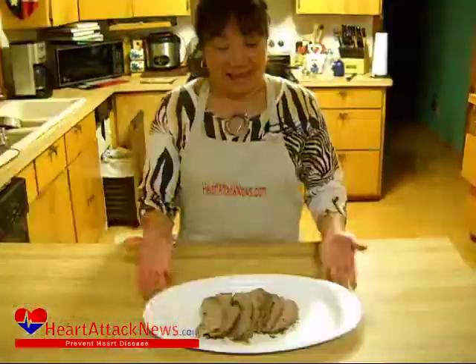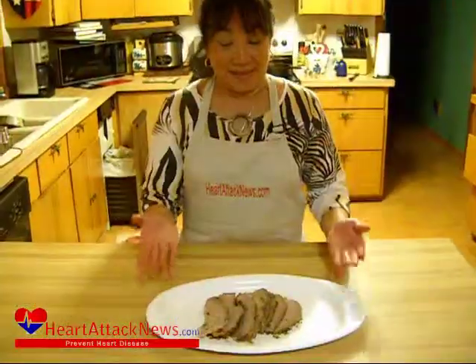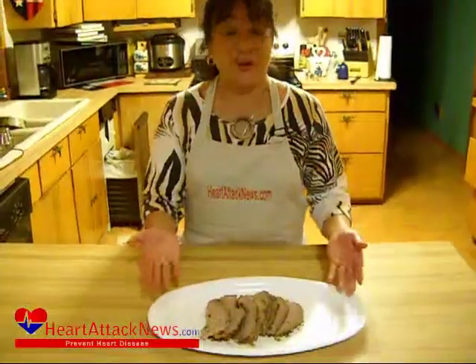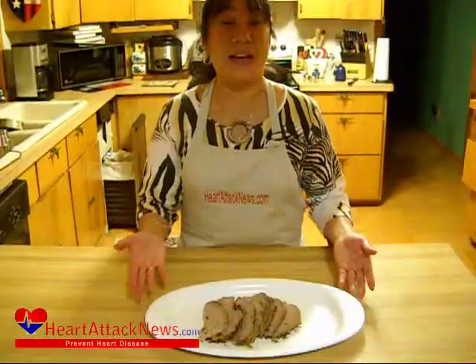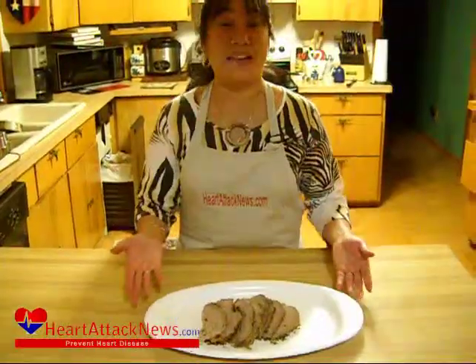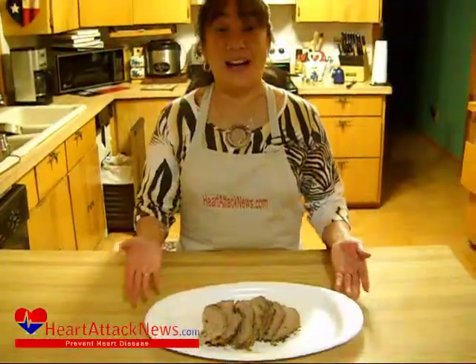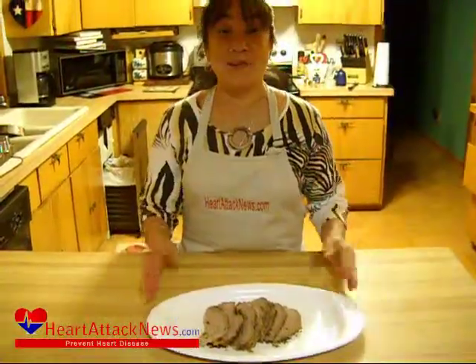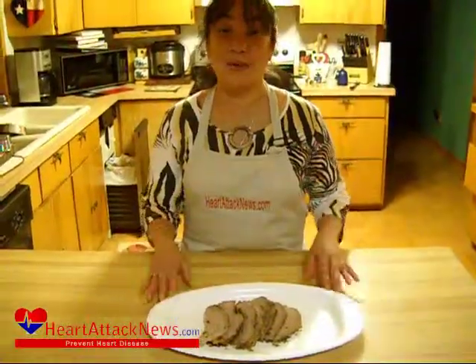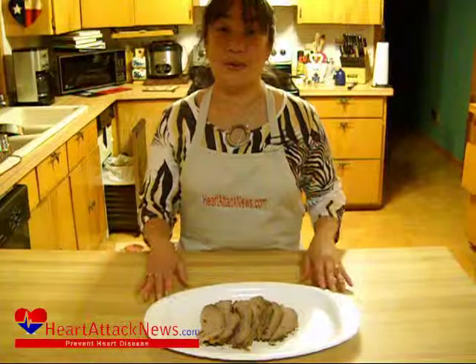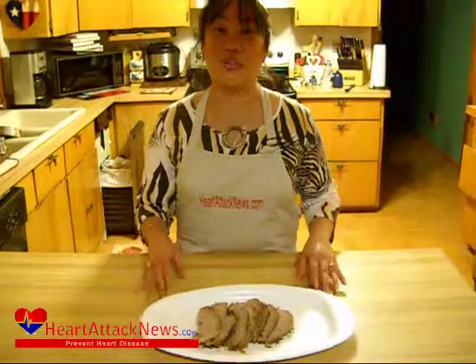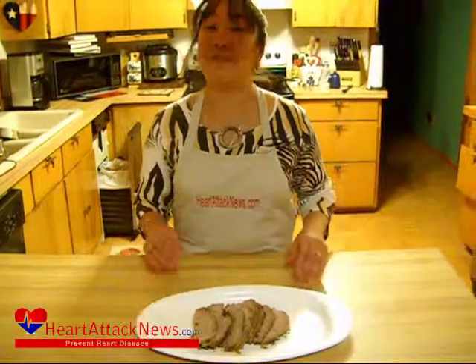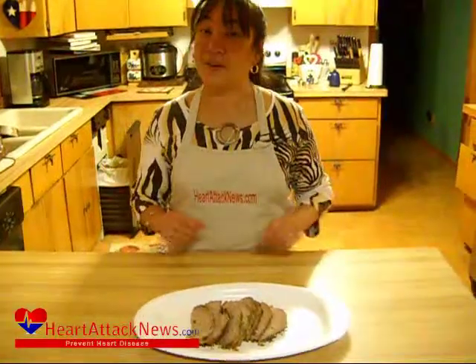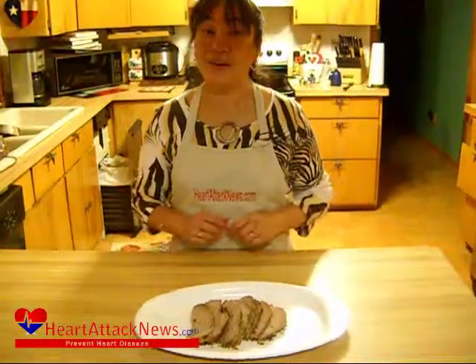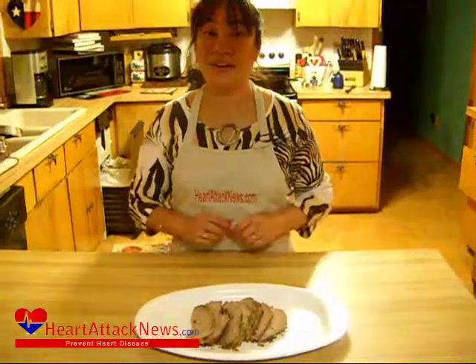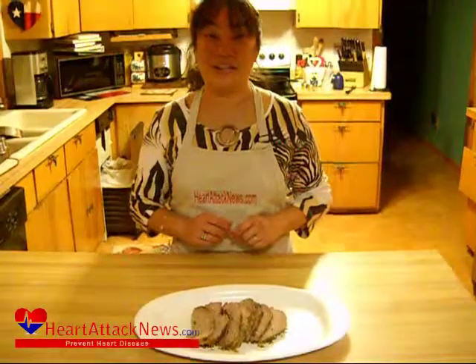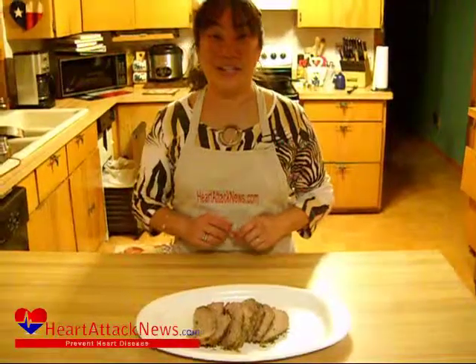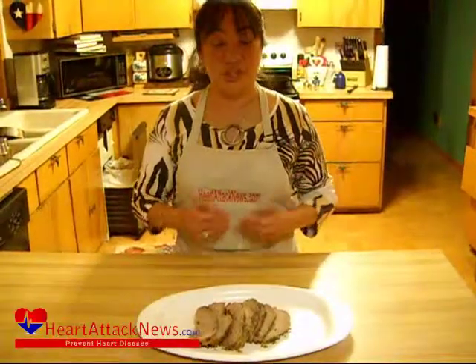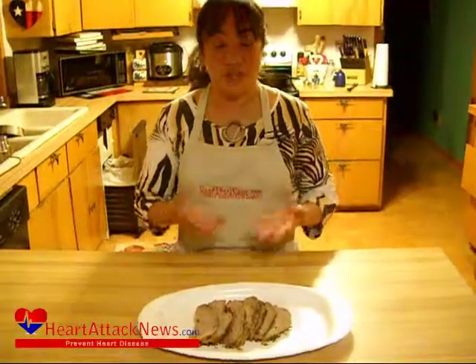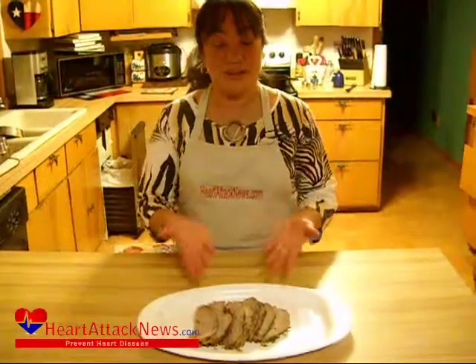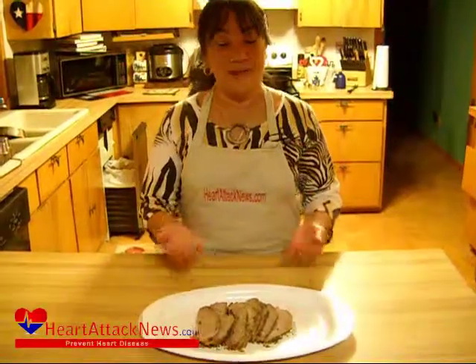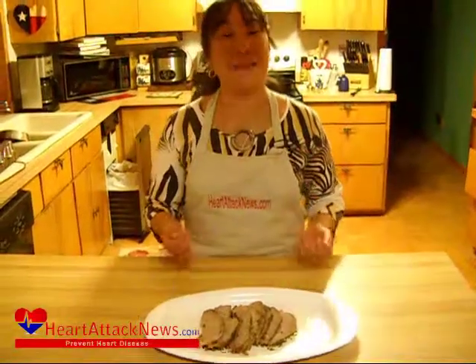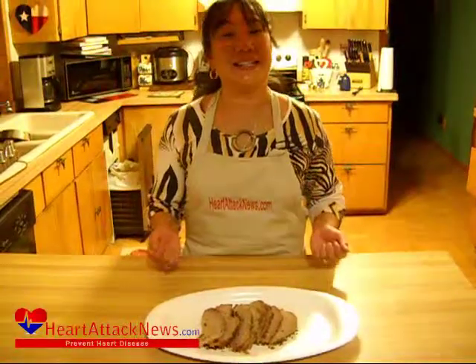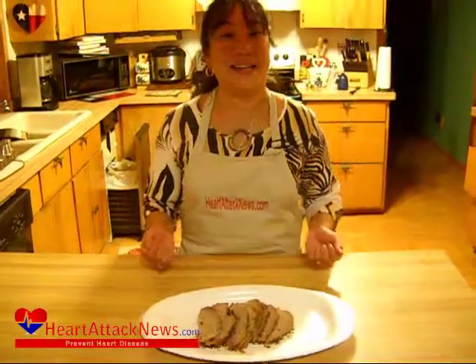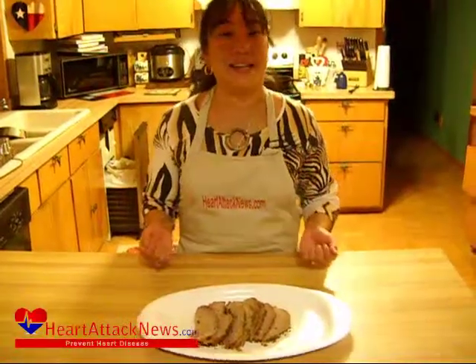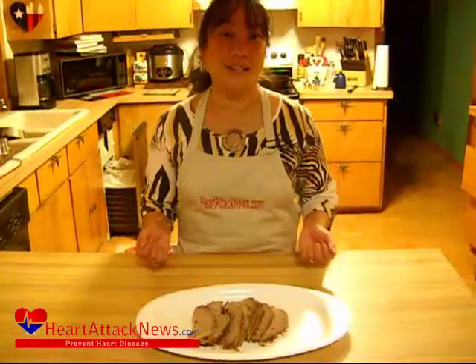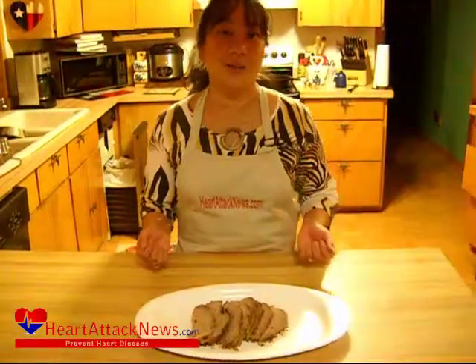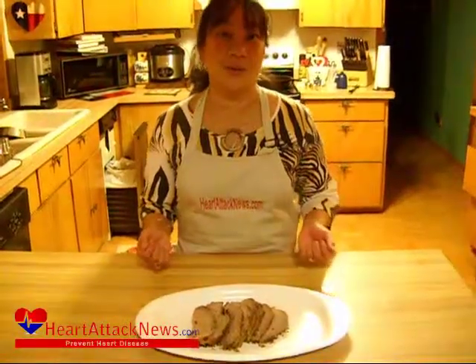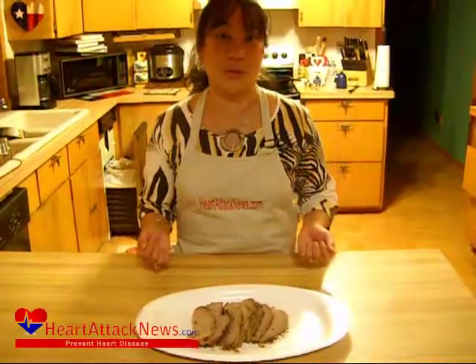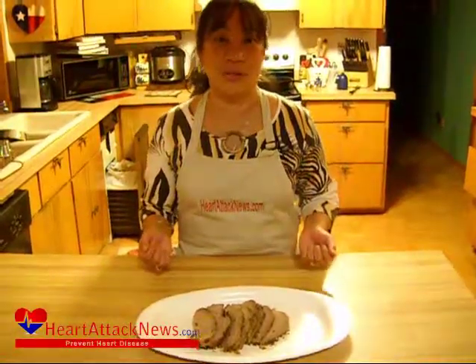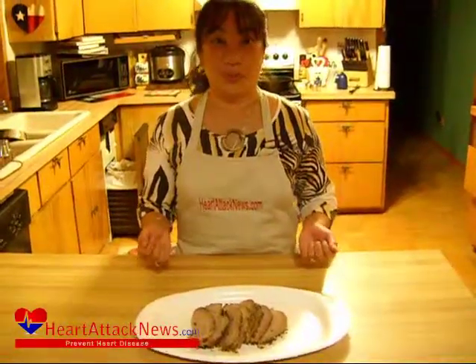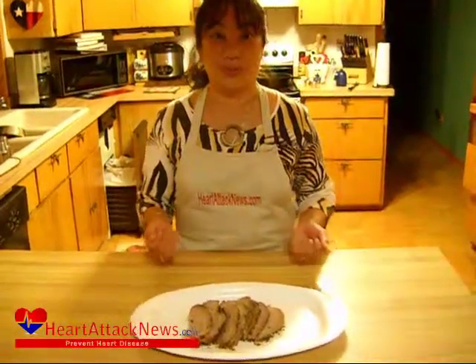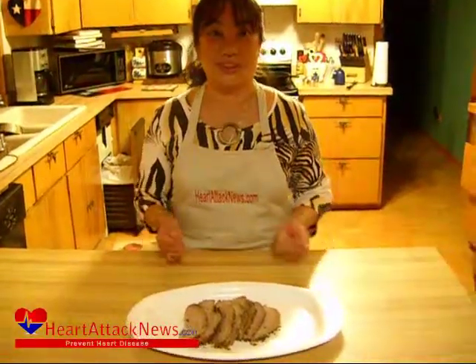And there you have it. I'm Ramona Wurst and from my Heart Healthy Kitchen, this is my Italian roasted pork loin.